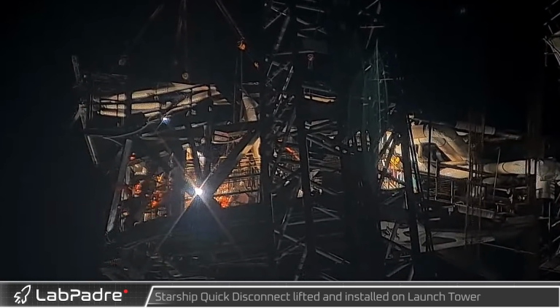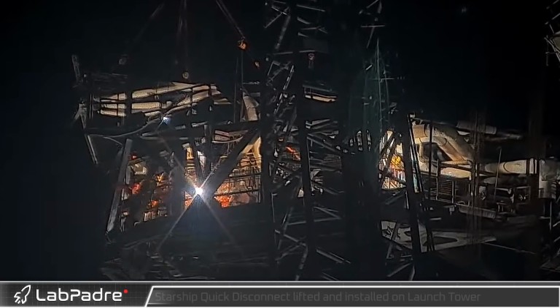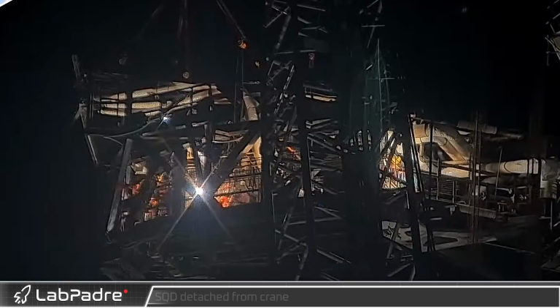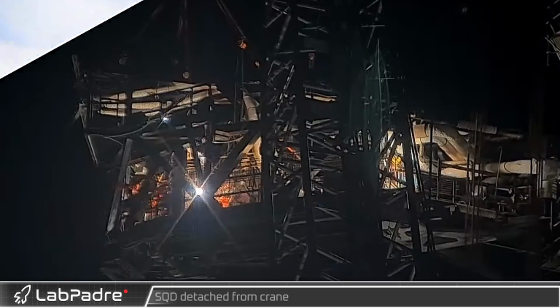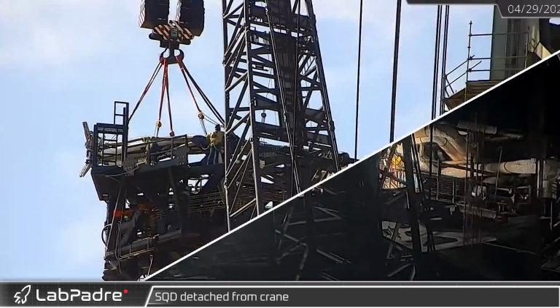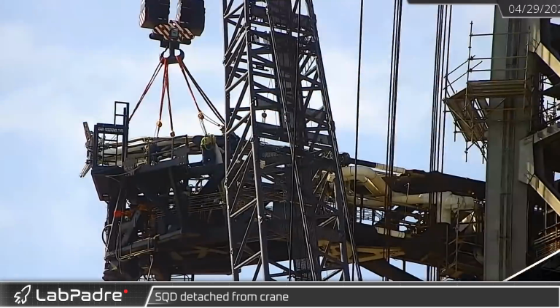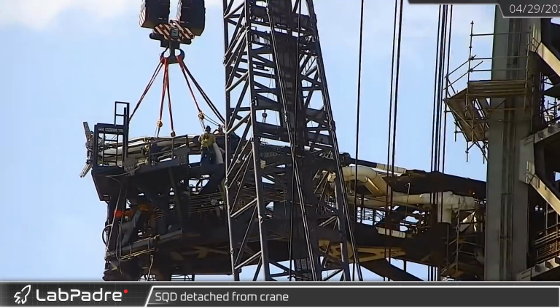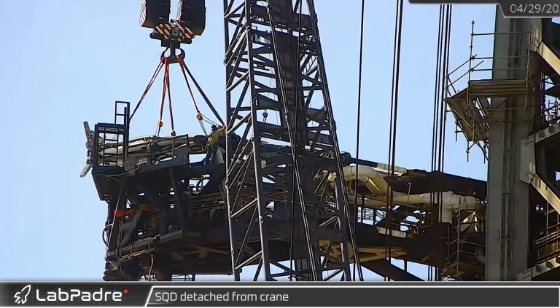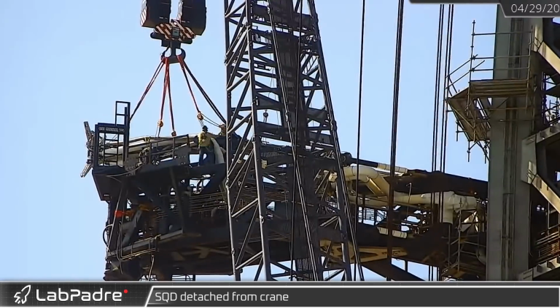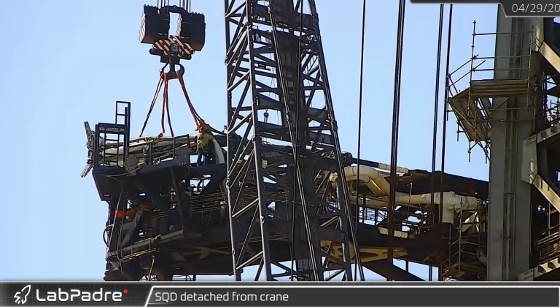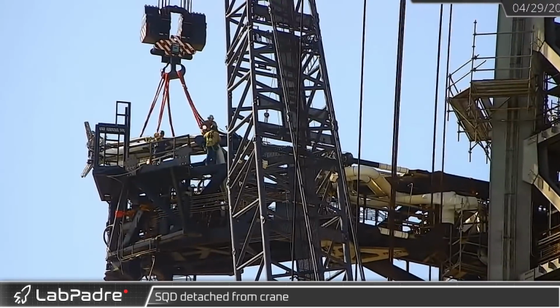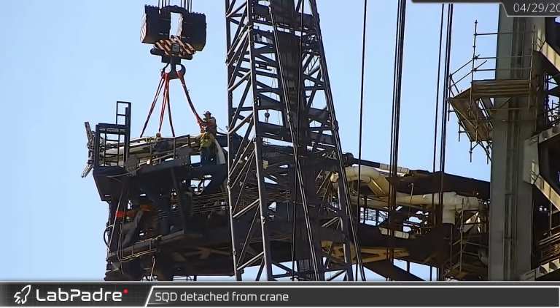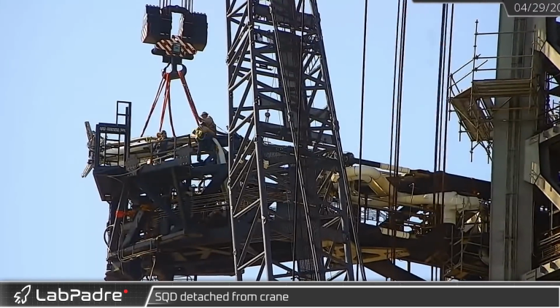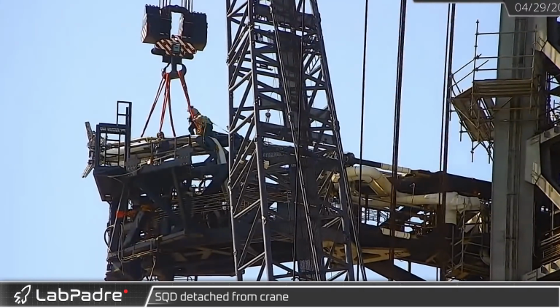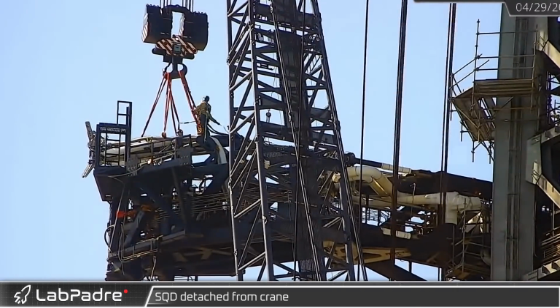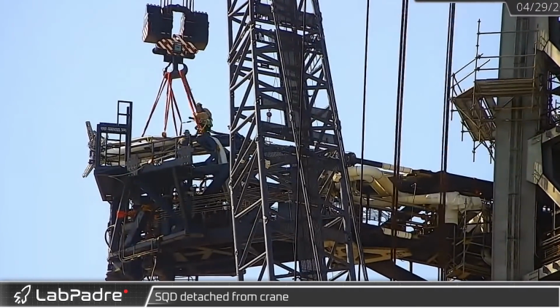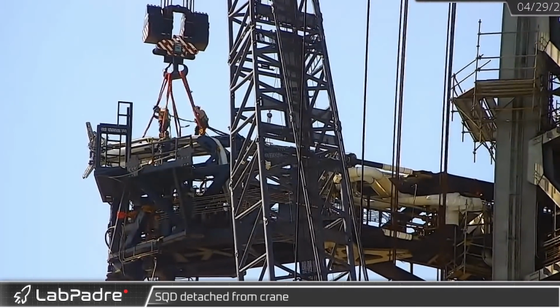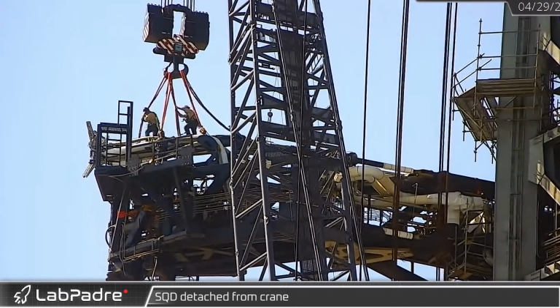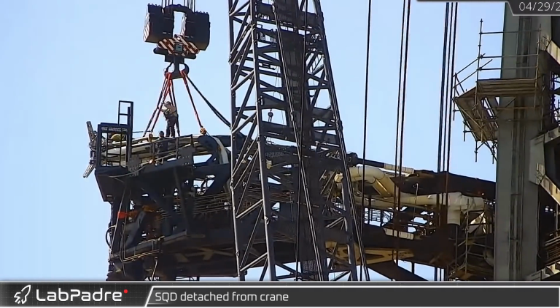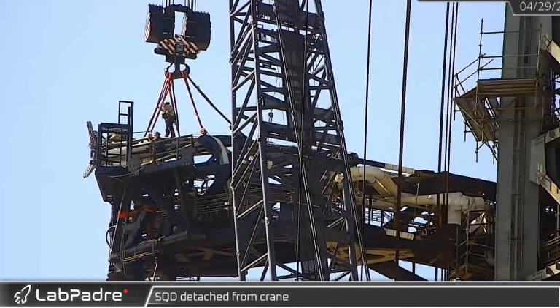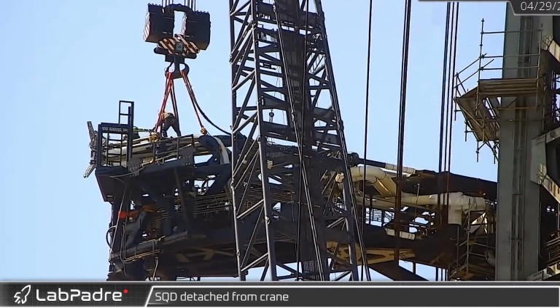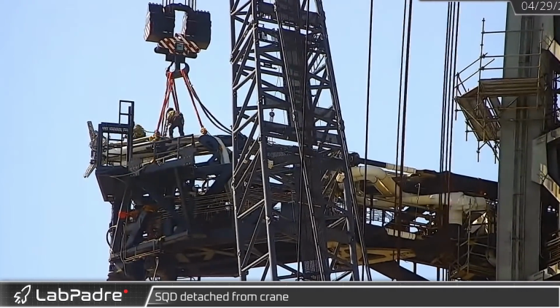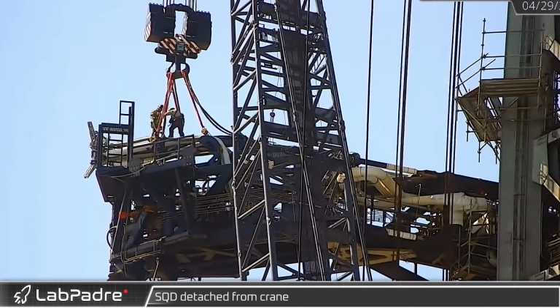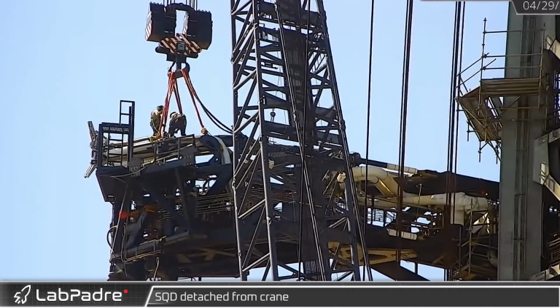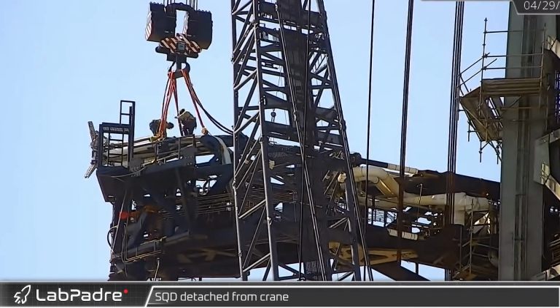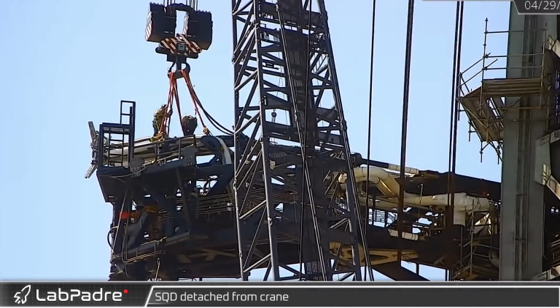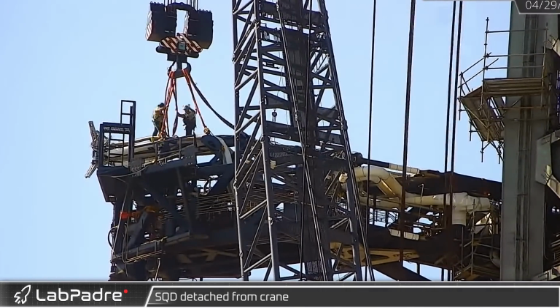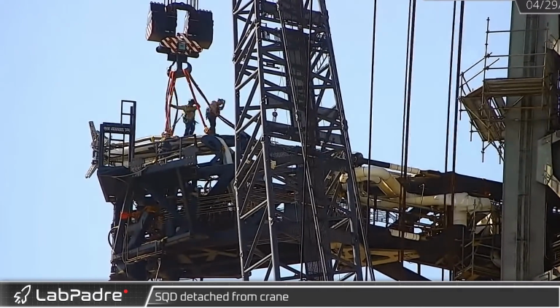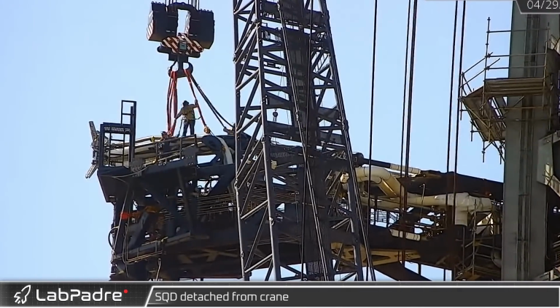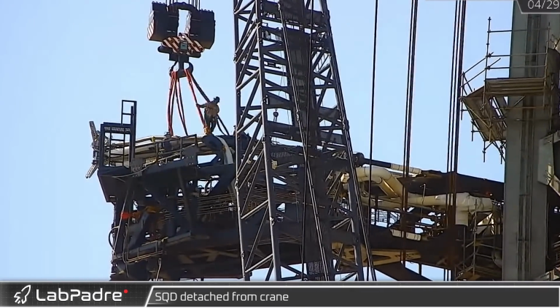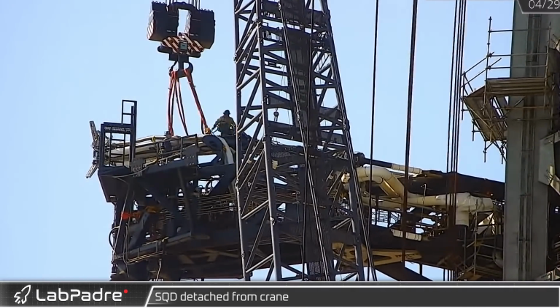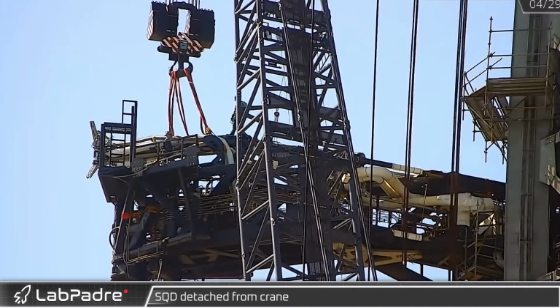The following morning, with the quick disconnect assembly installation complete, the crane was unhooked and swung away.